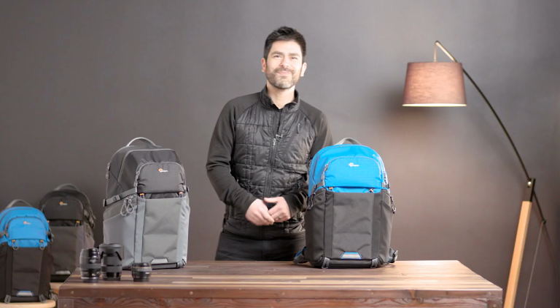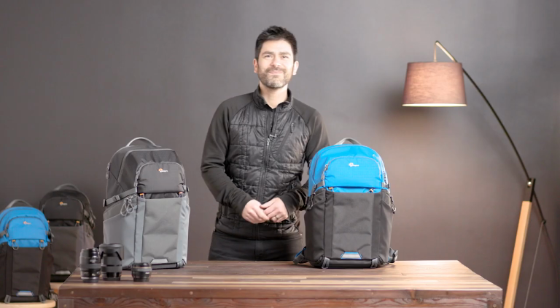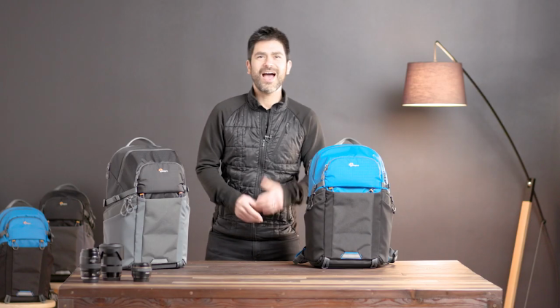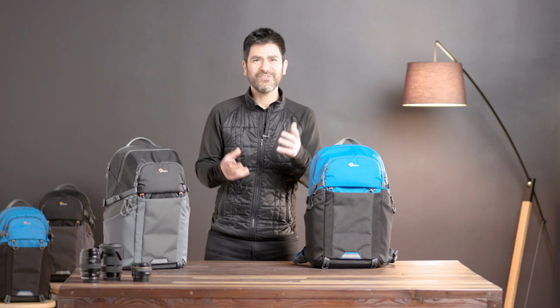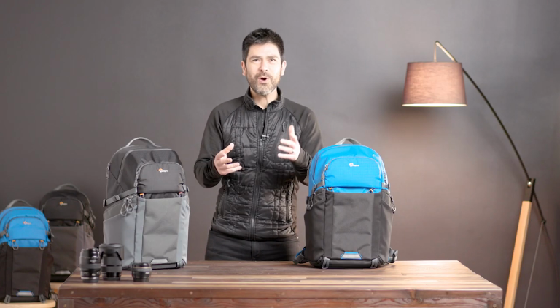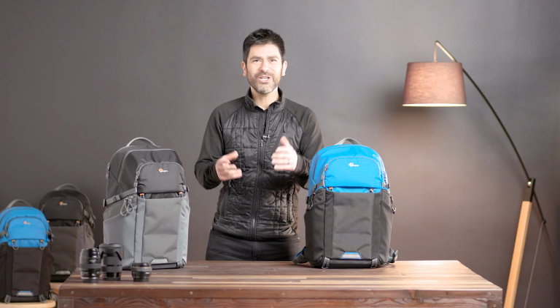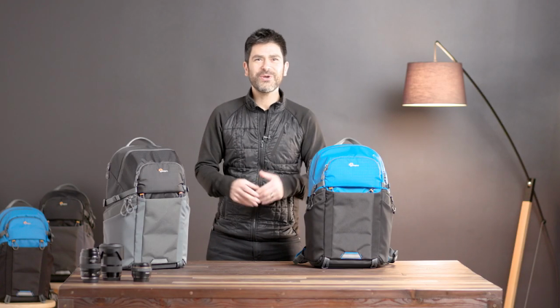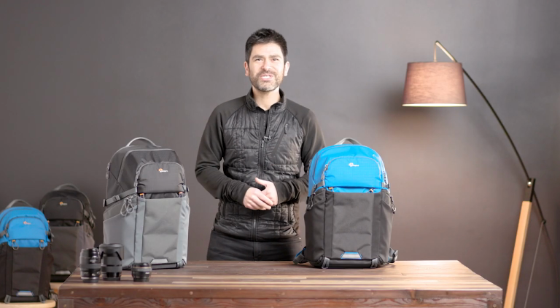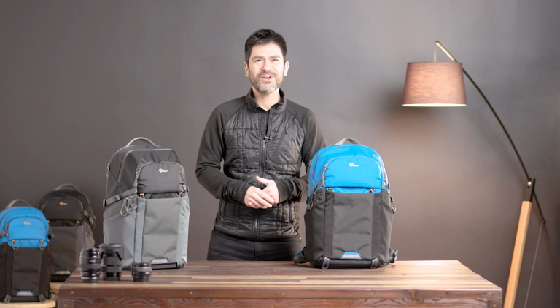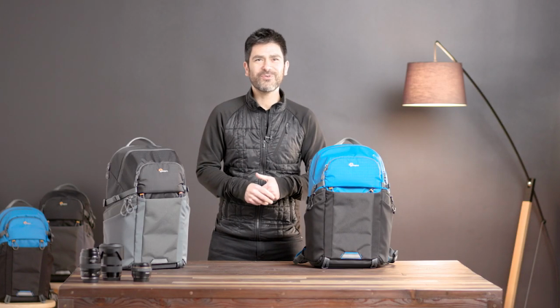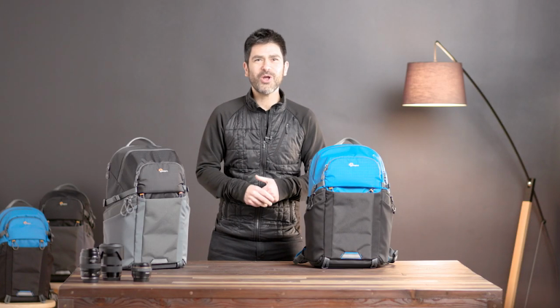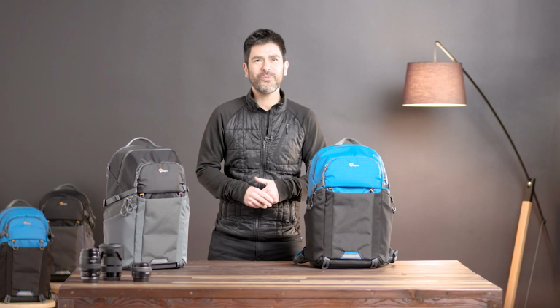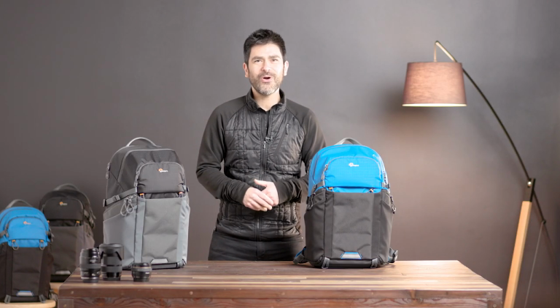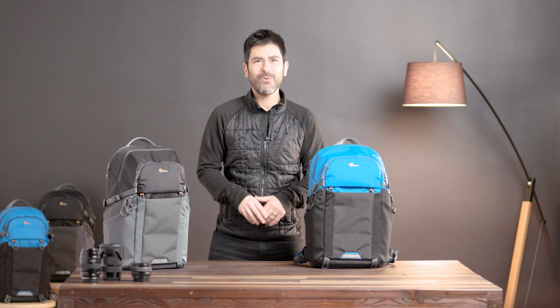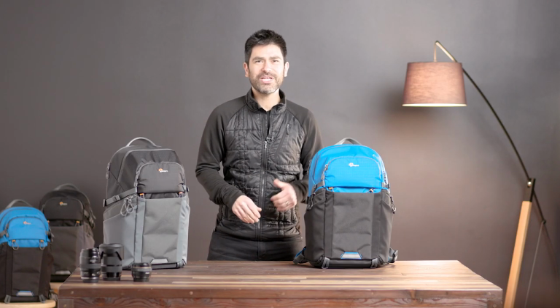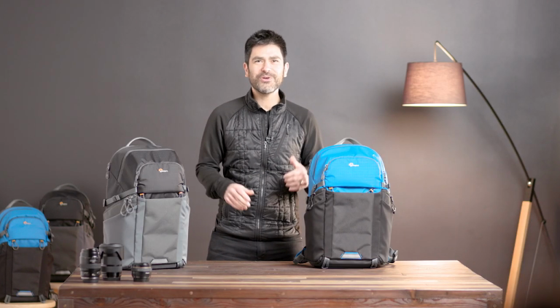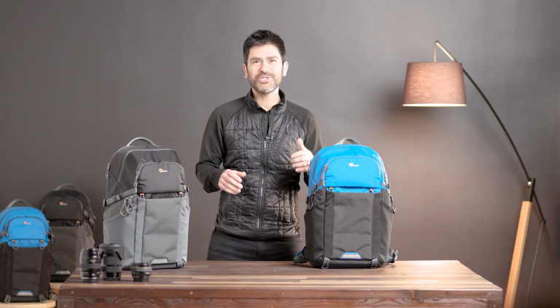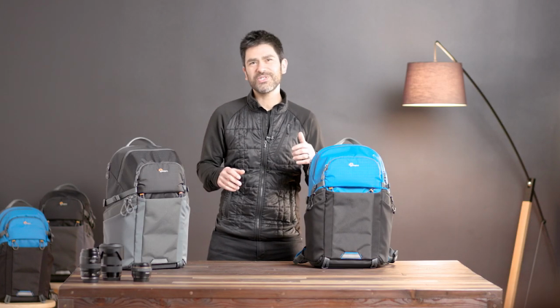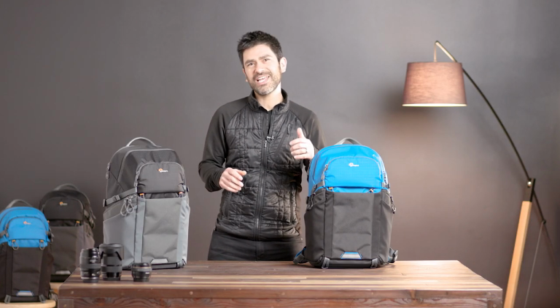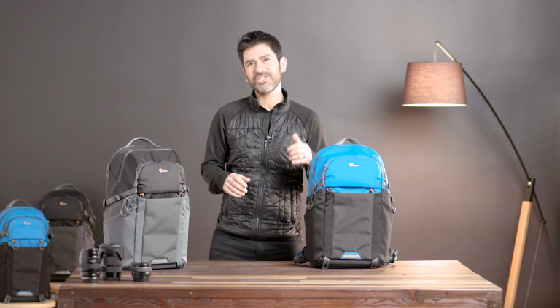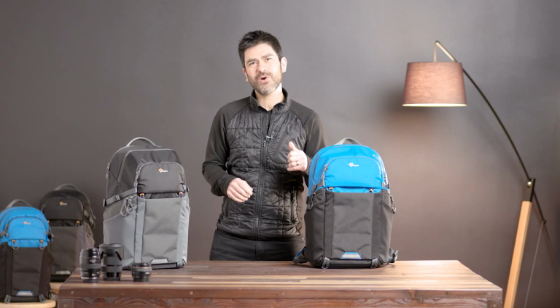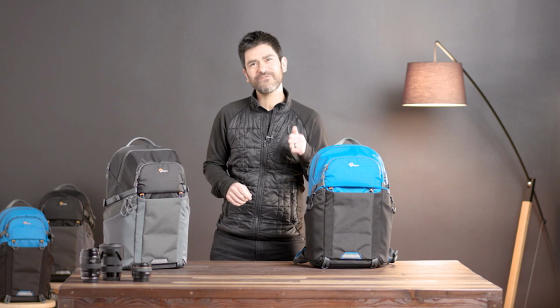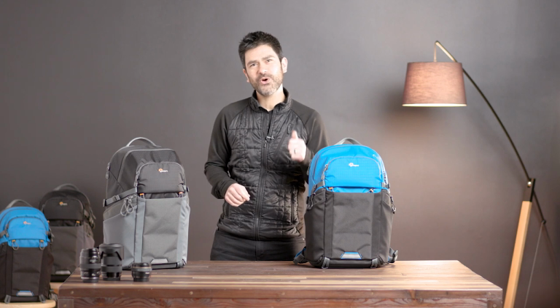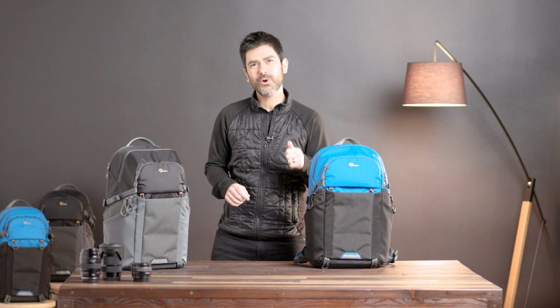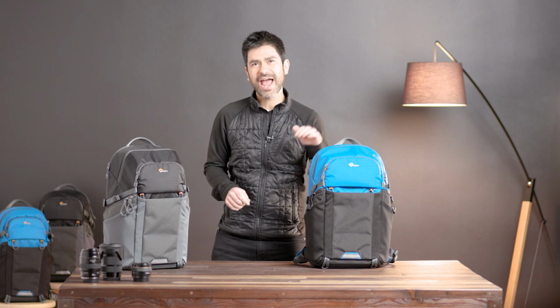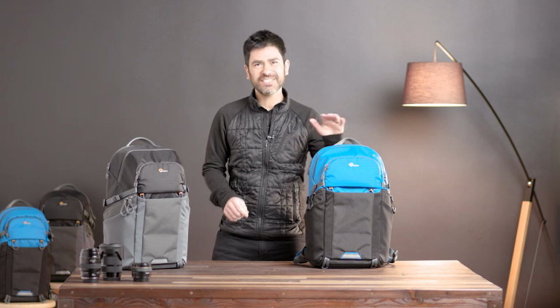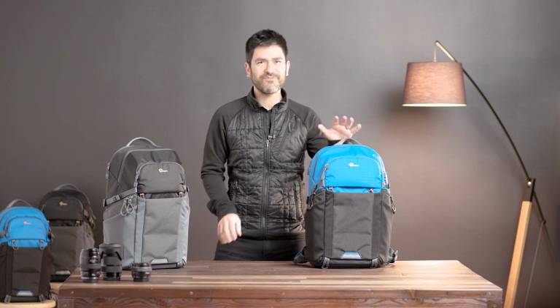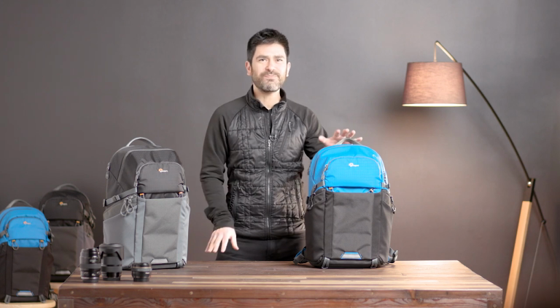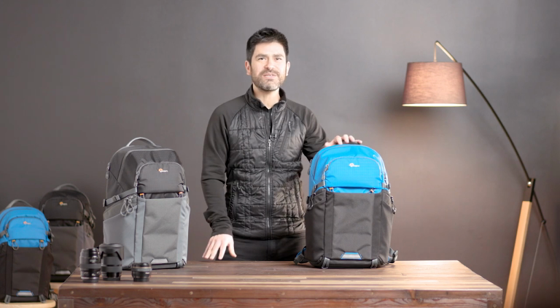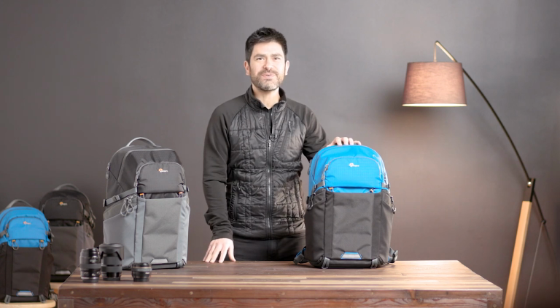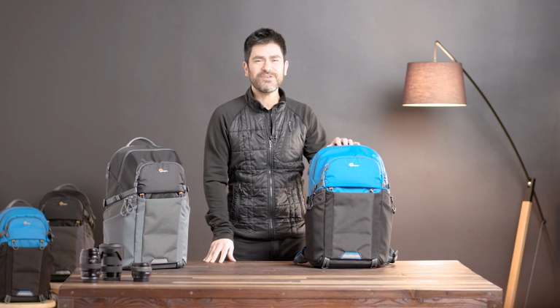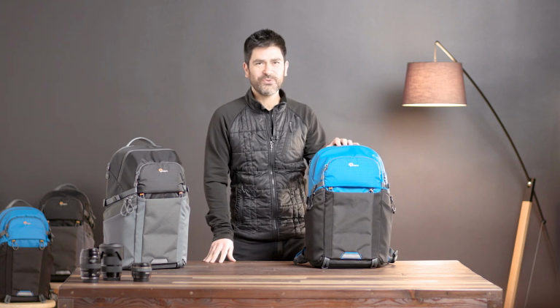Hi everyone, Luis here from Lopro. I want to introduce you today to our Photoactive BP-300.